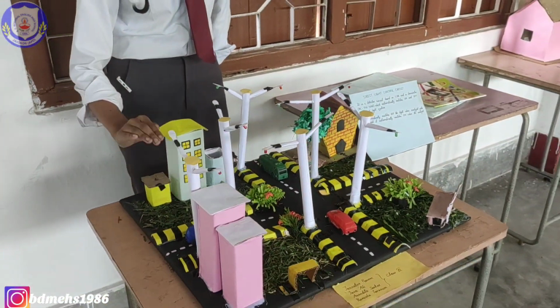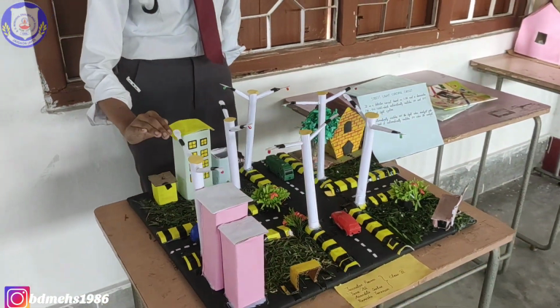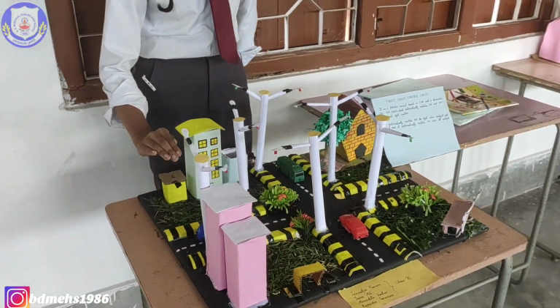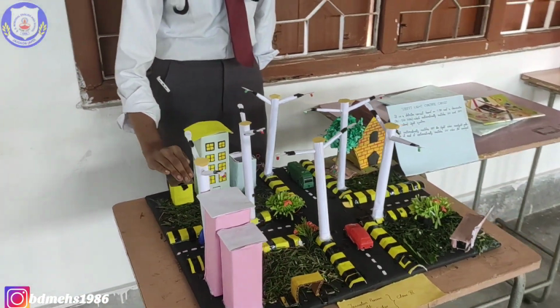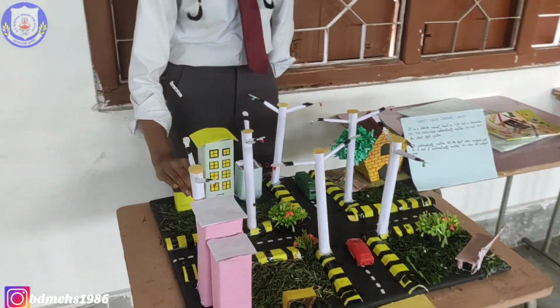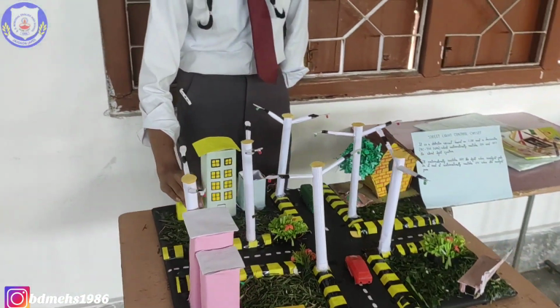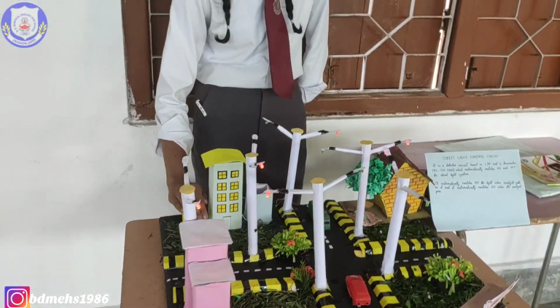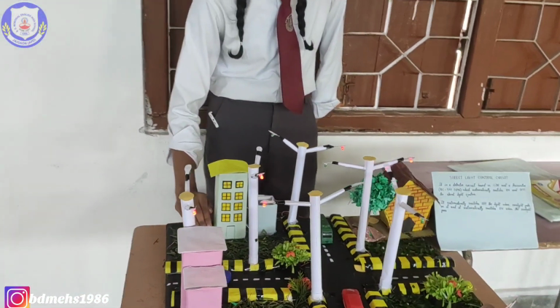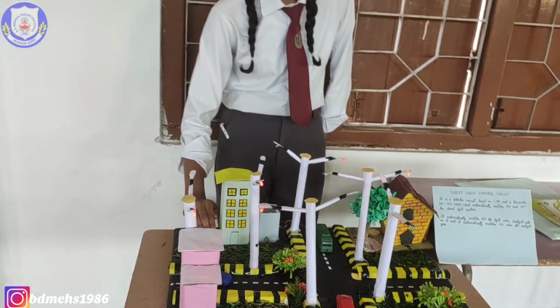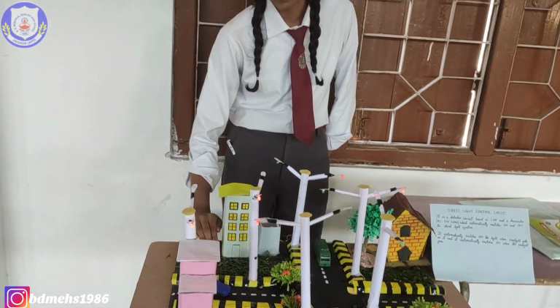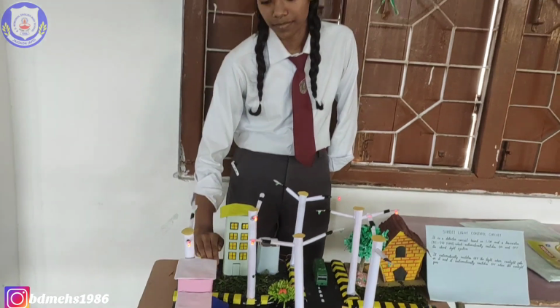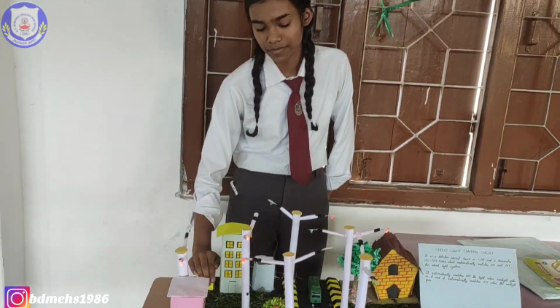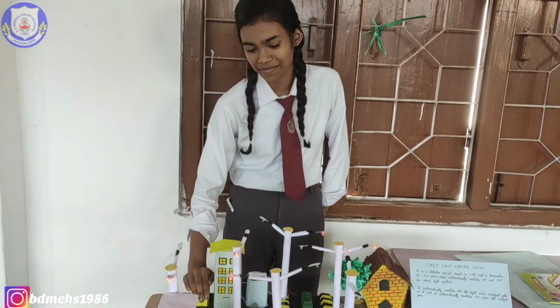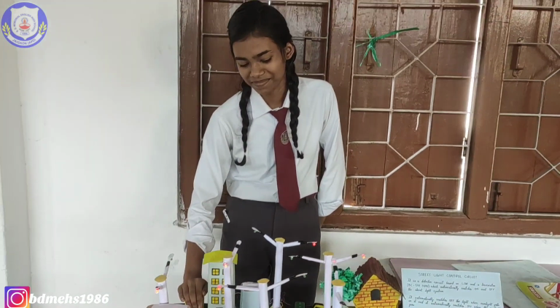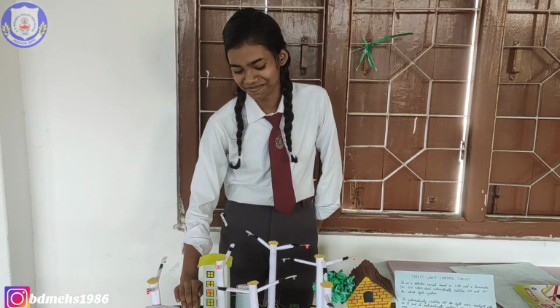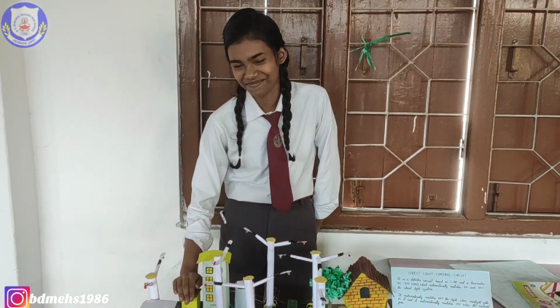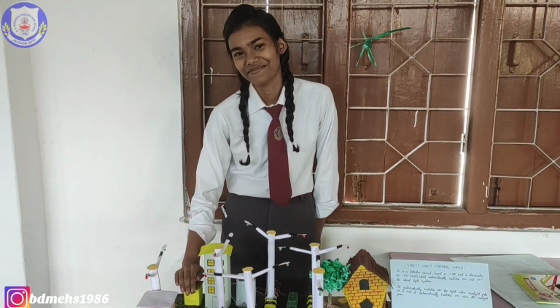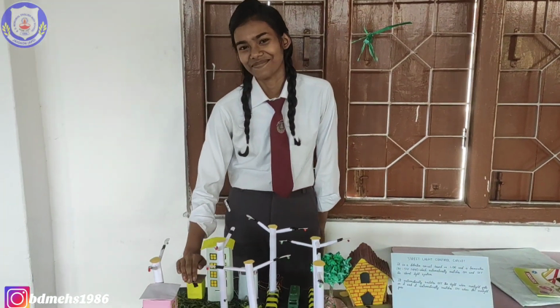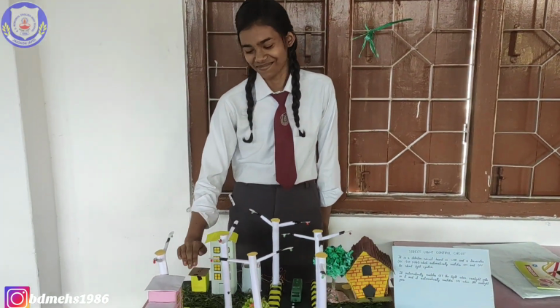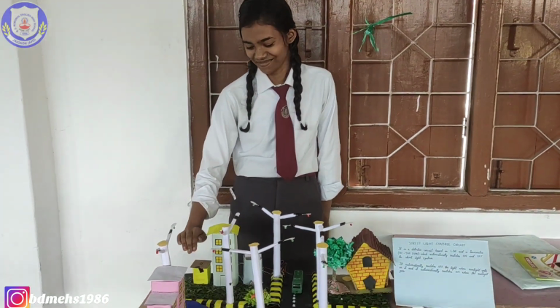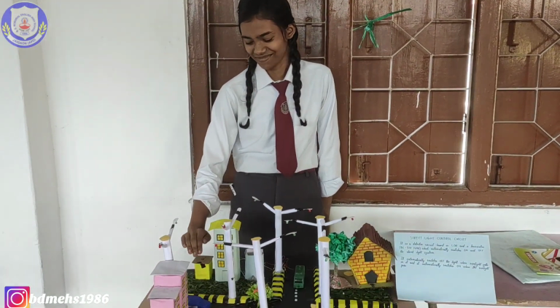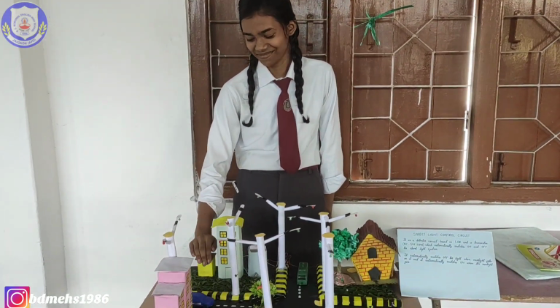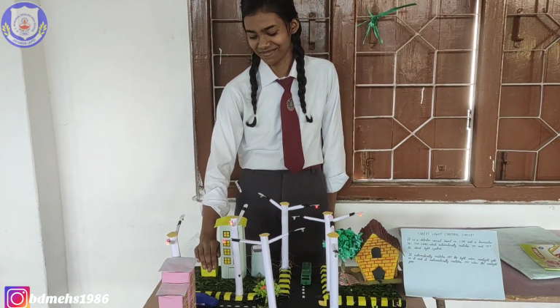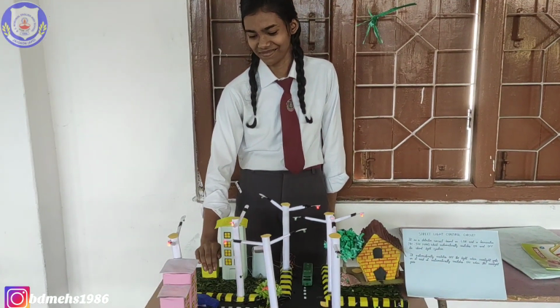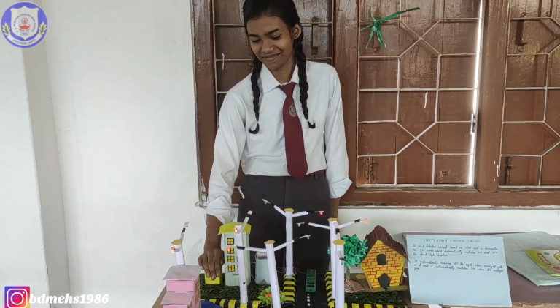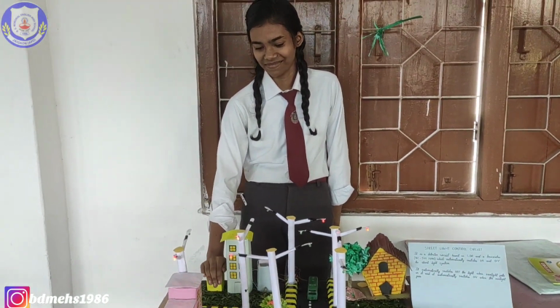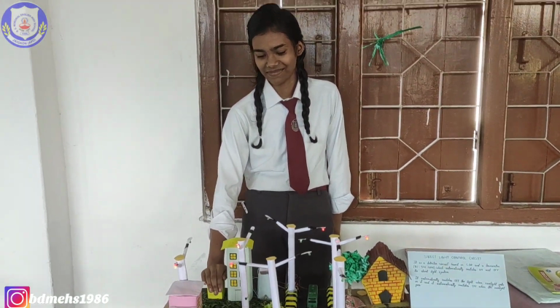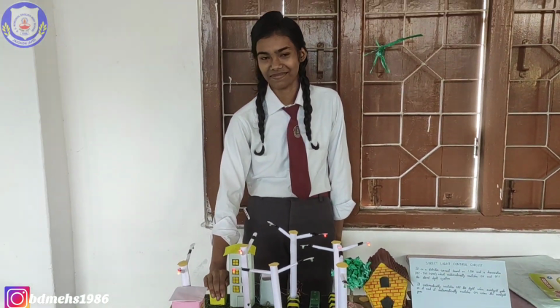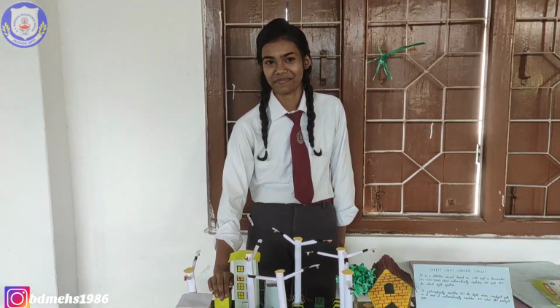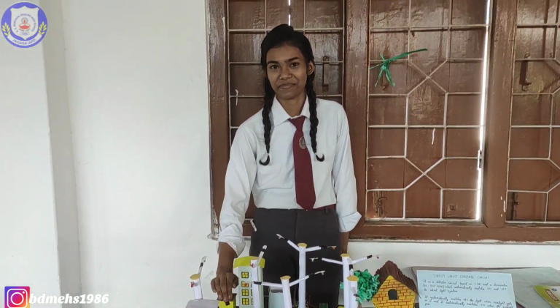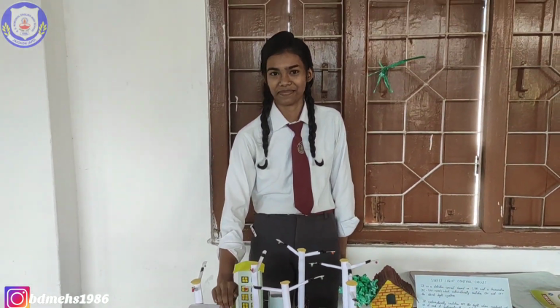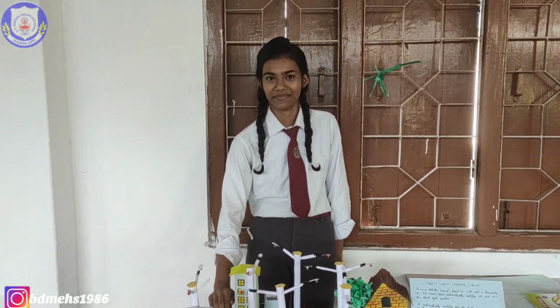A beautiful project by Jannatun Parveen and friends.